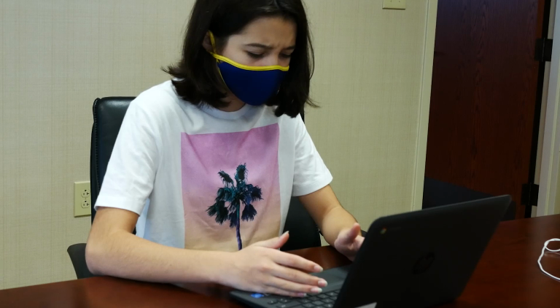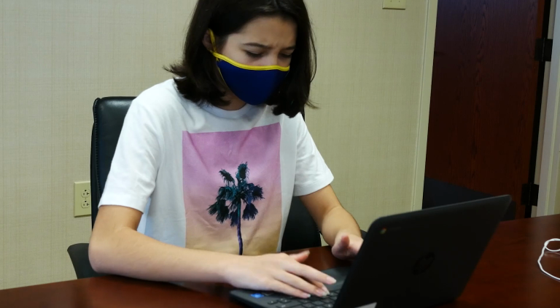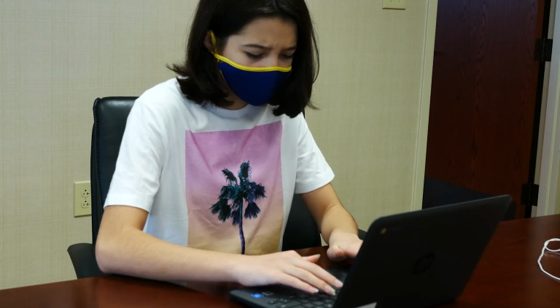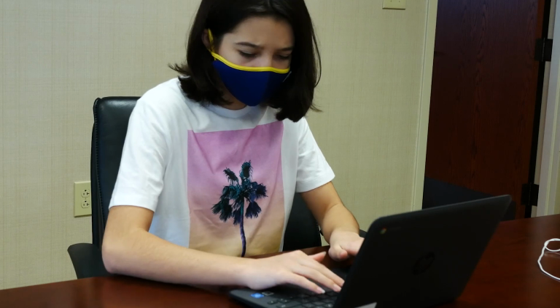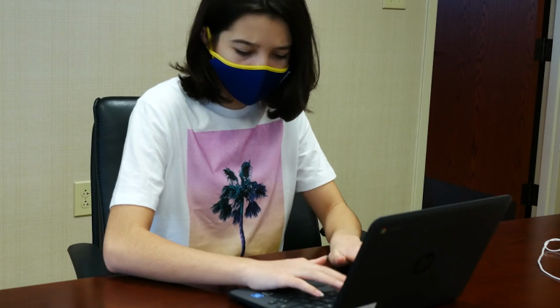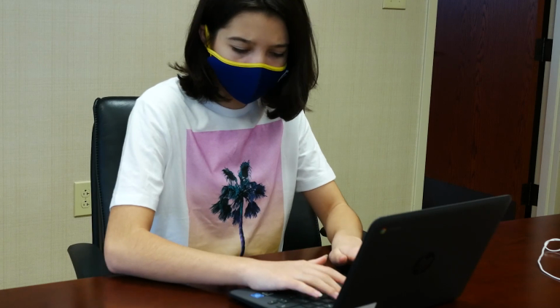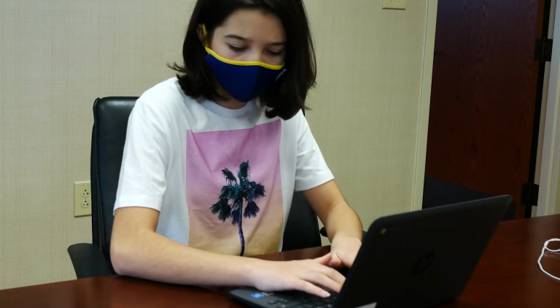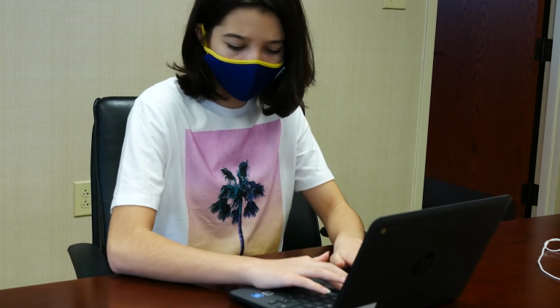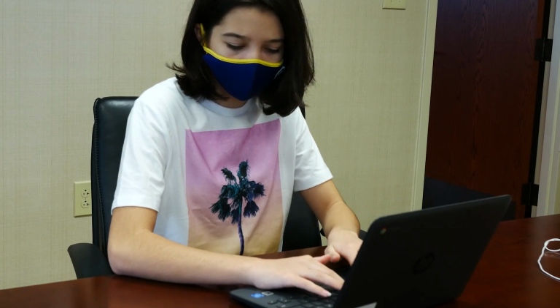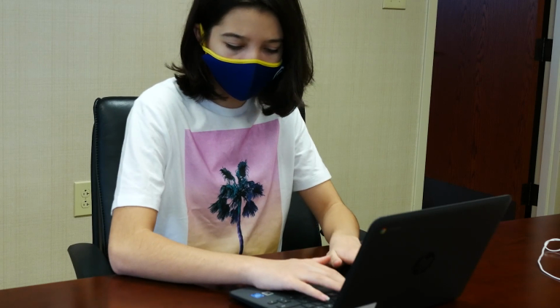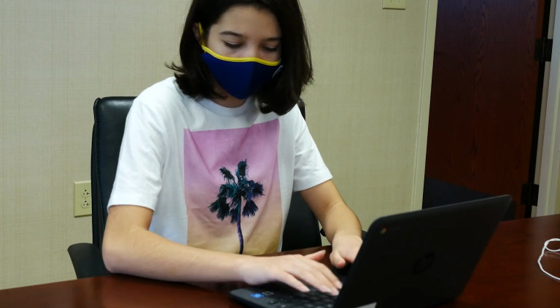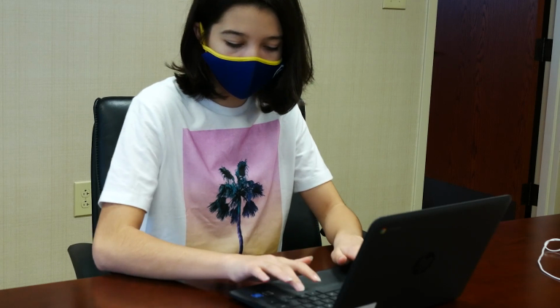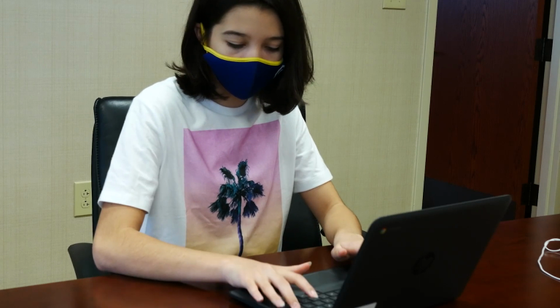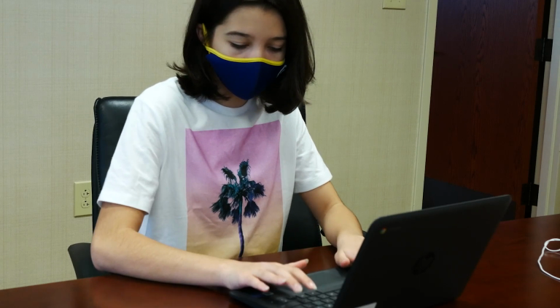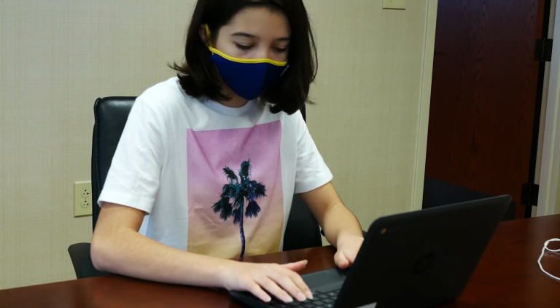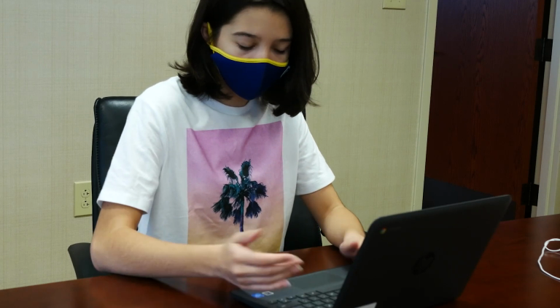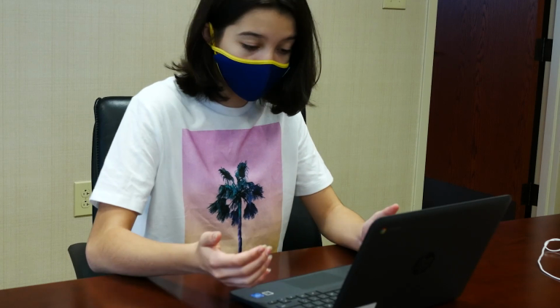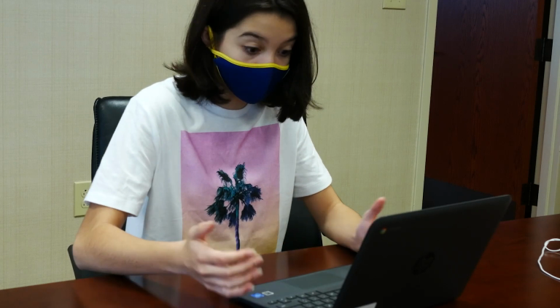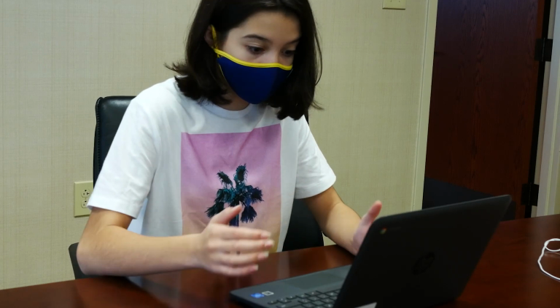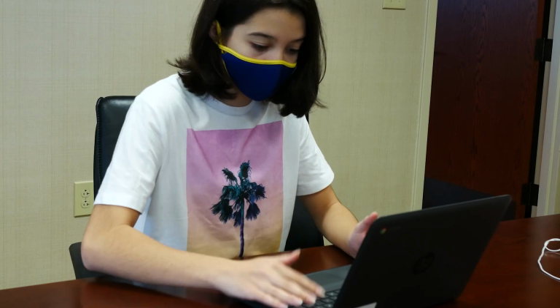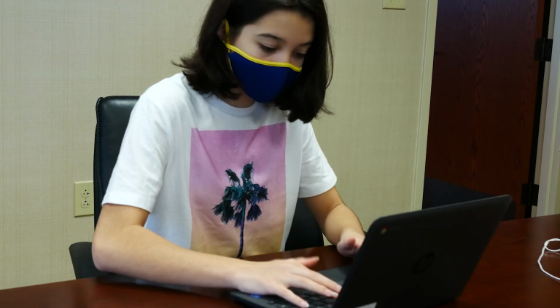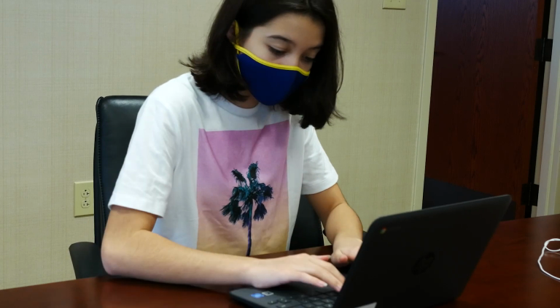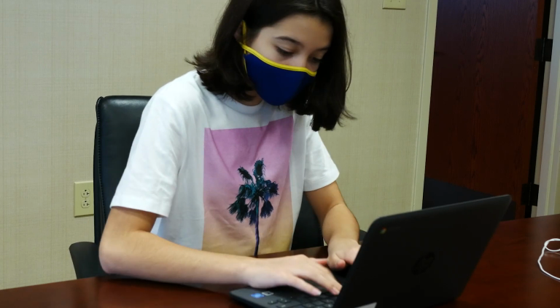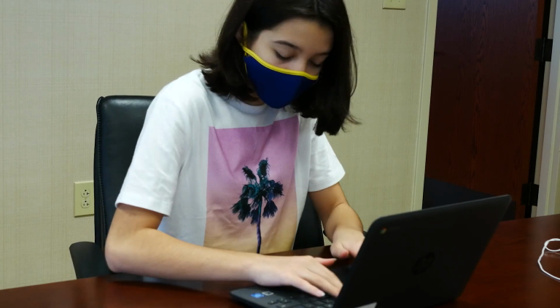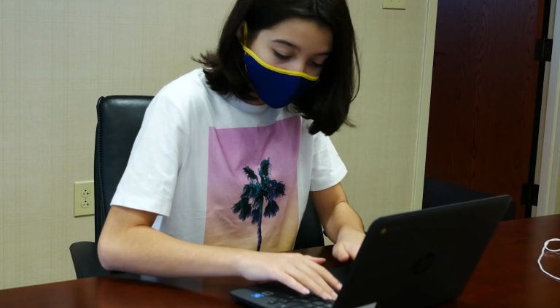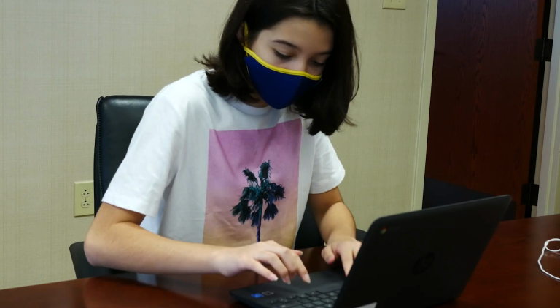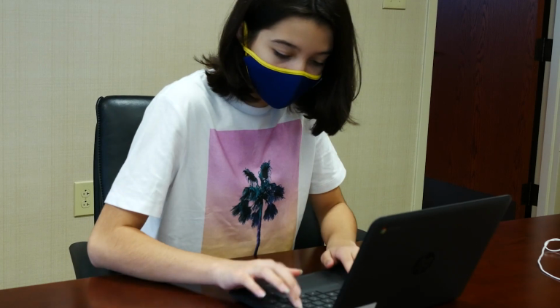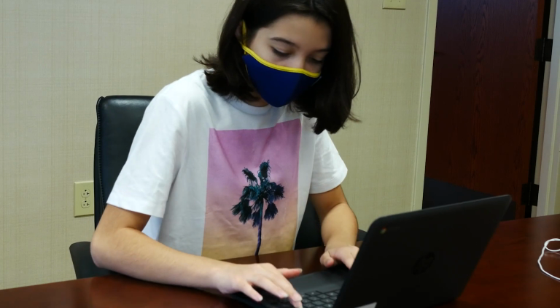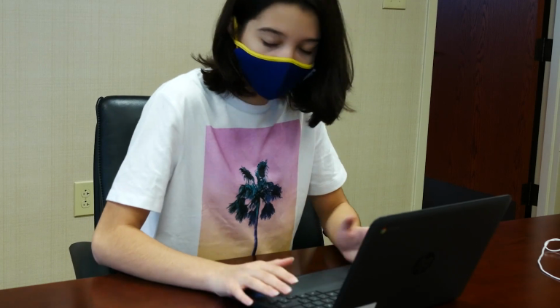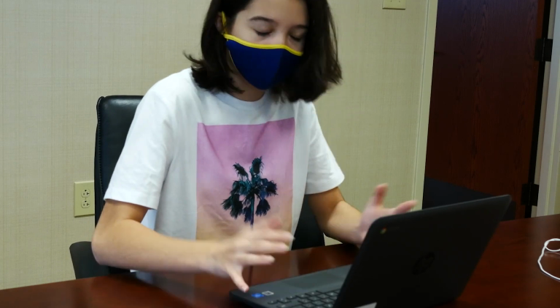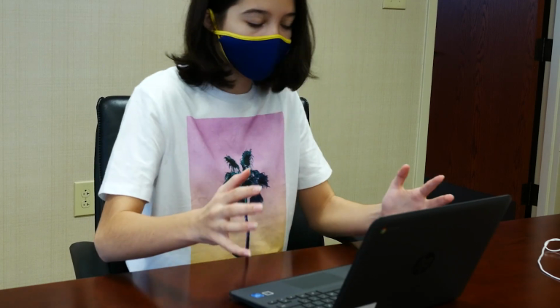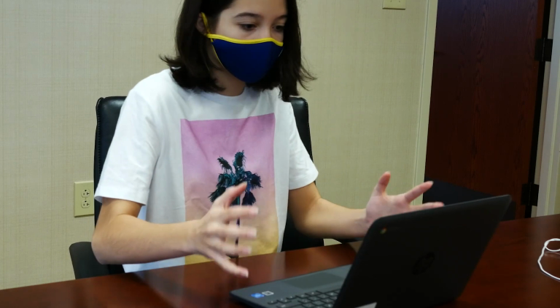Tell your teacher right away if your Chromebook breaks. Don't try to fix it yourself. Let the experts handle it.